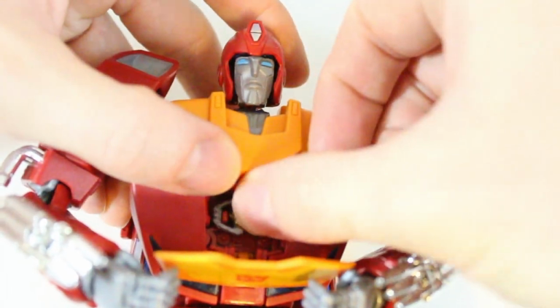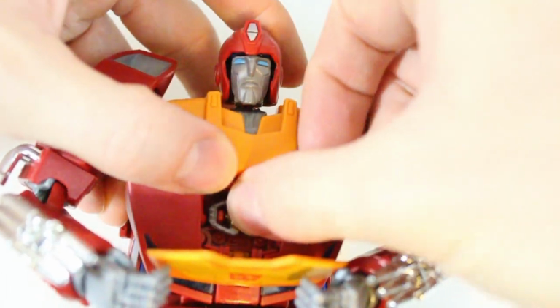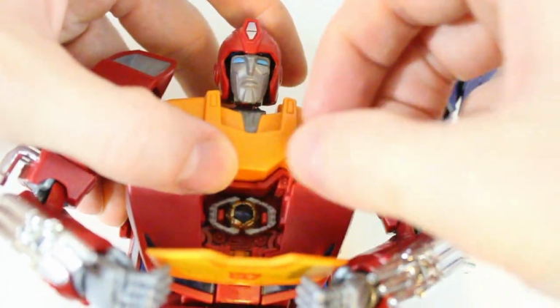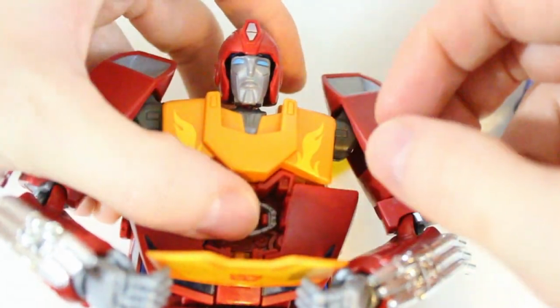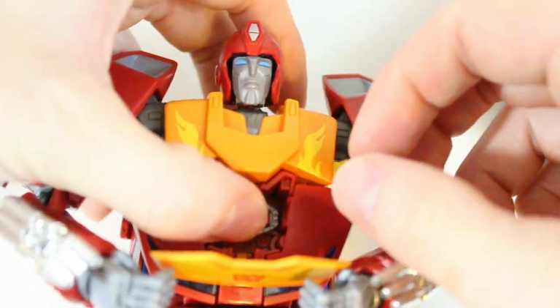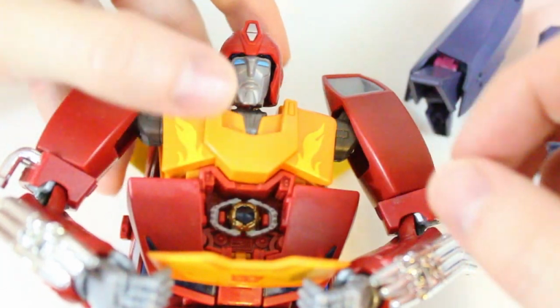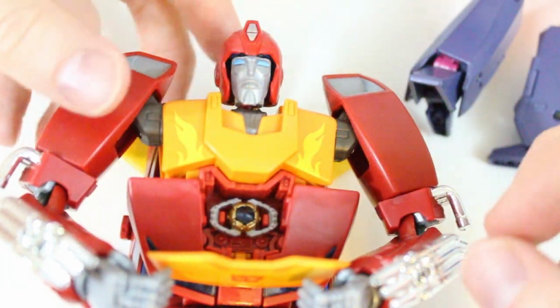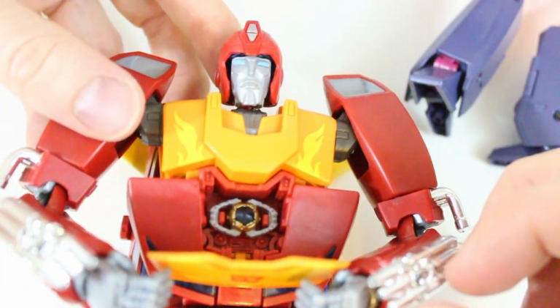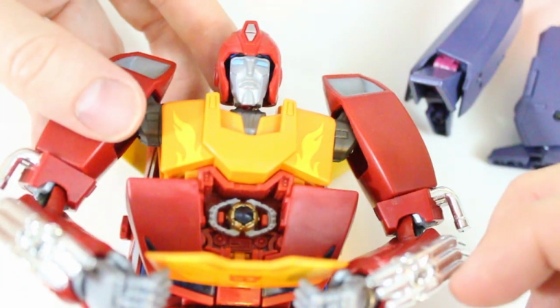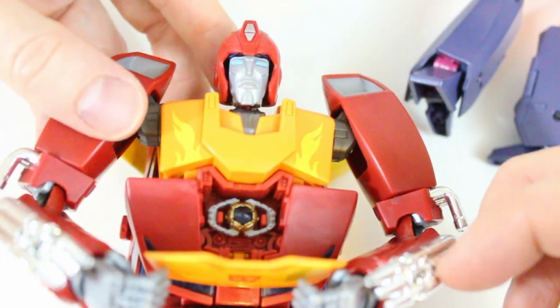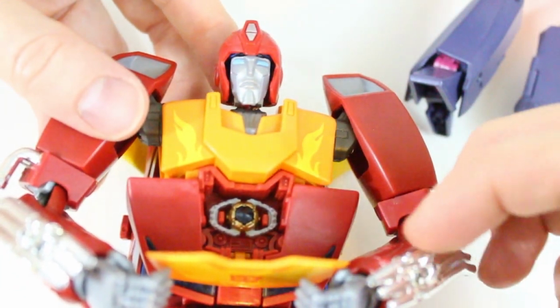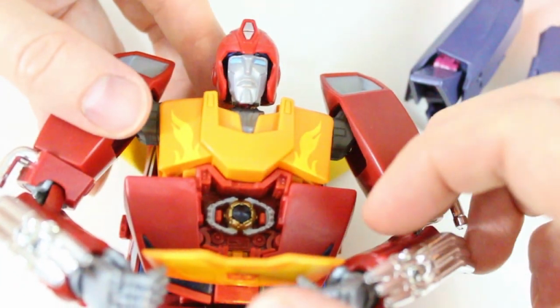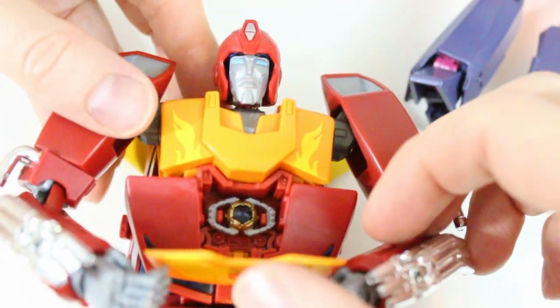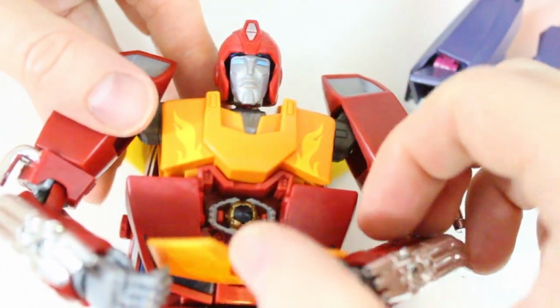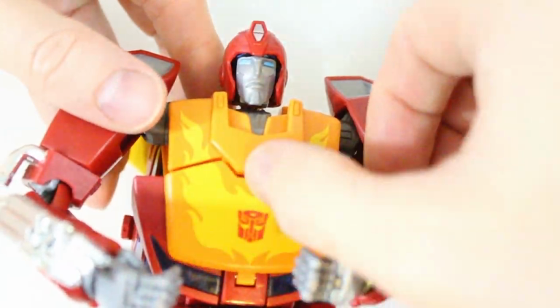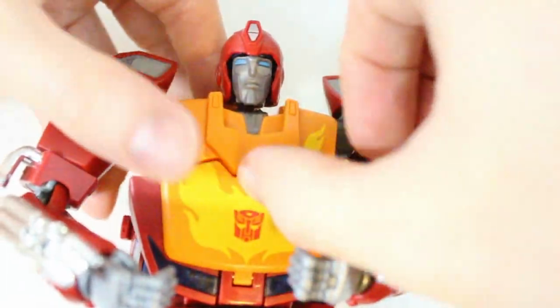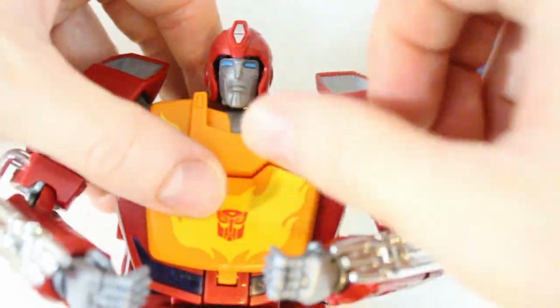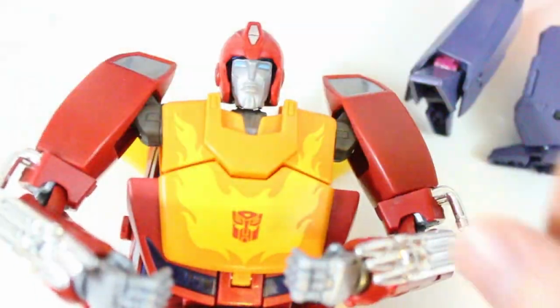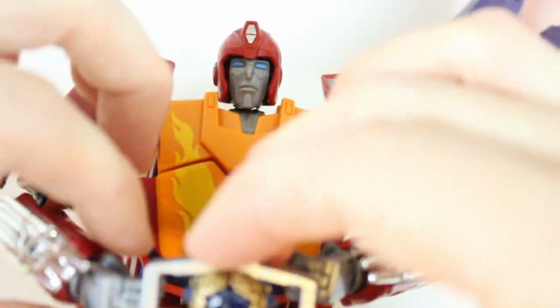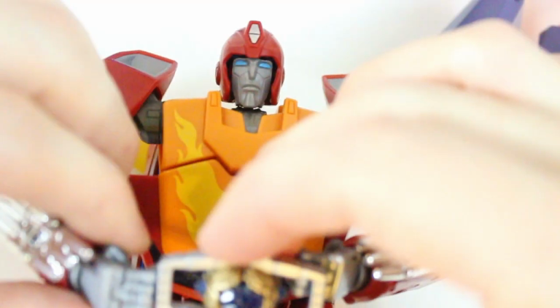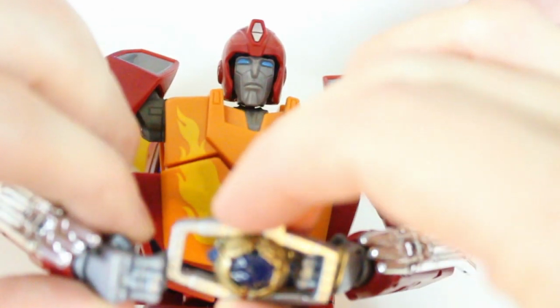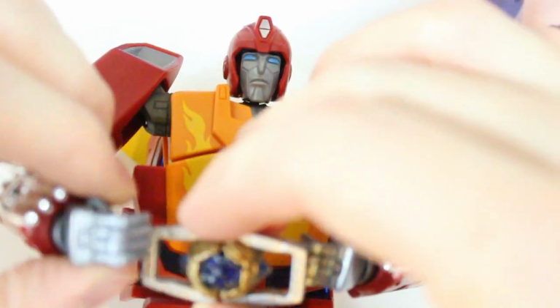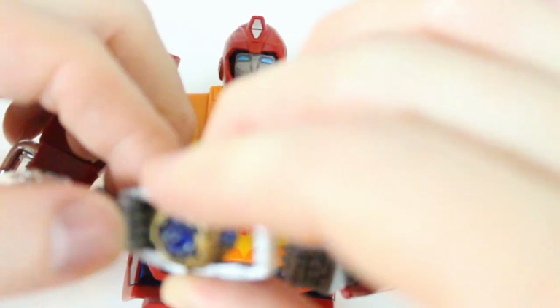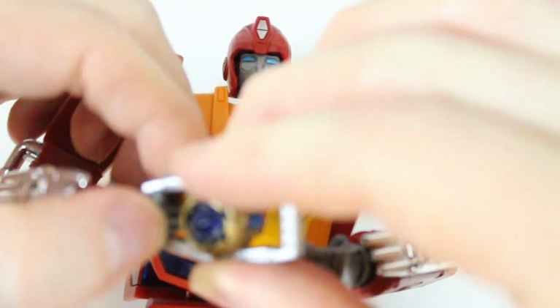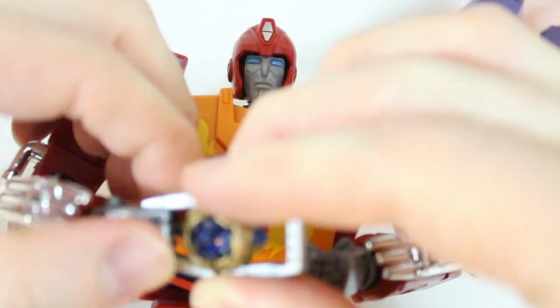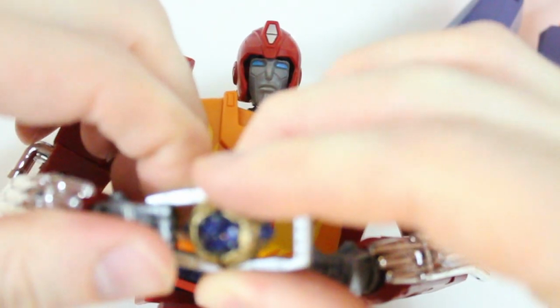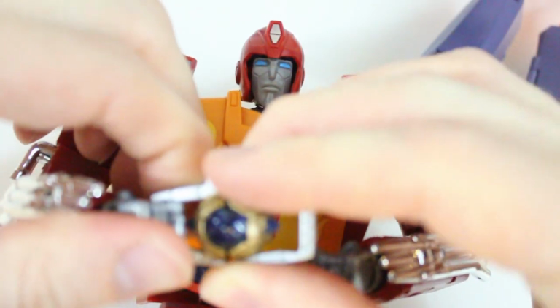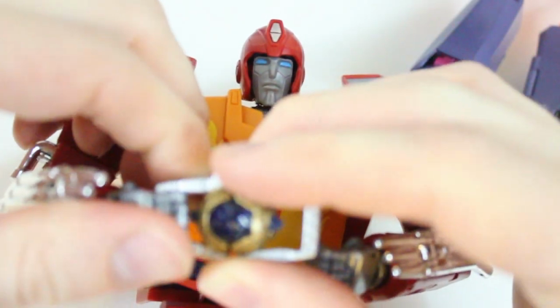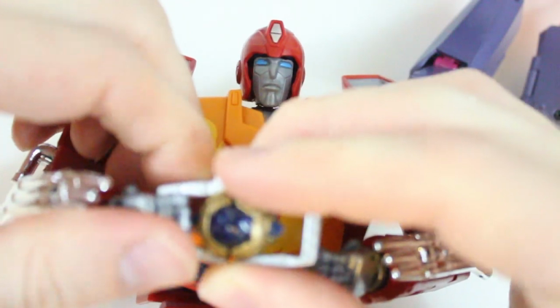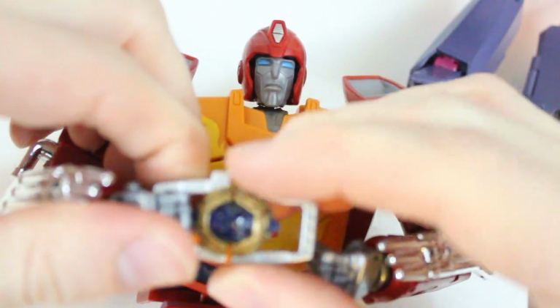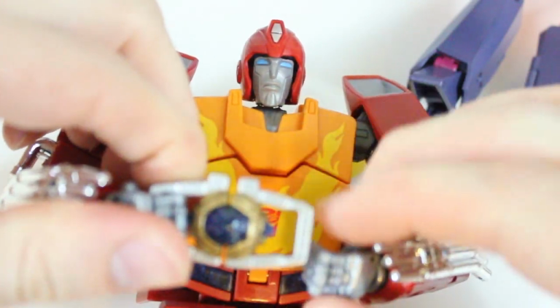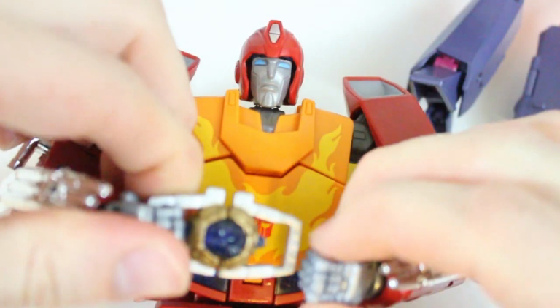Just looking at our MP9 — nice display. It was with him holding the MP1 matrix.